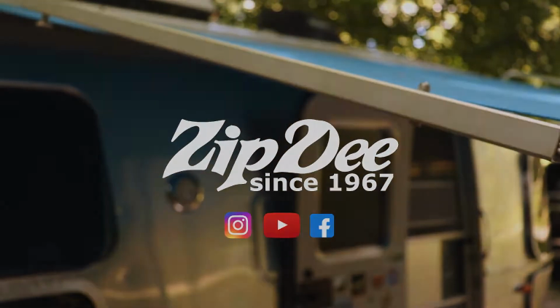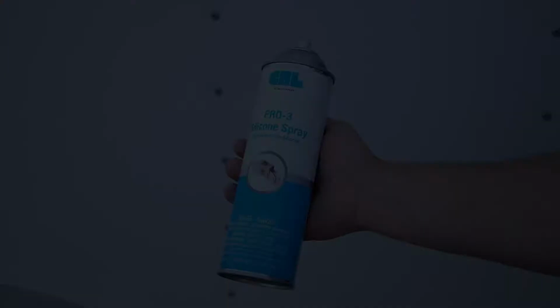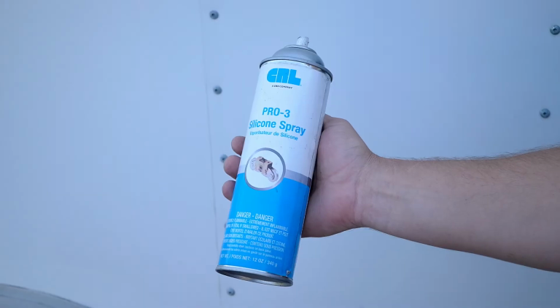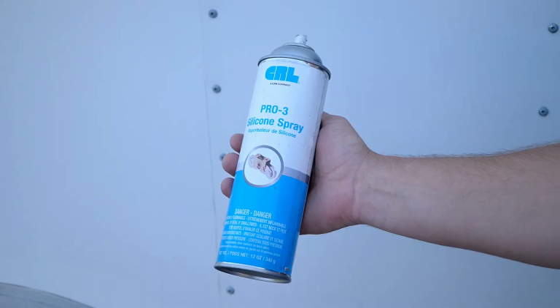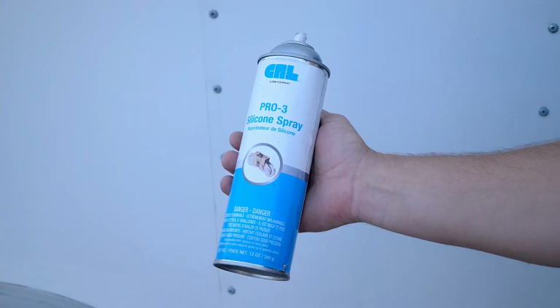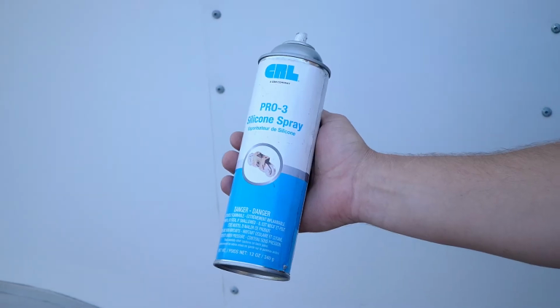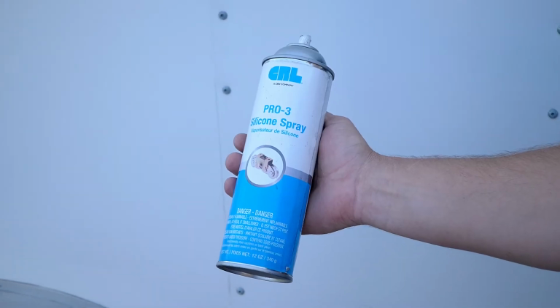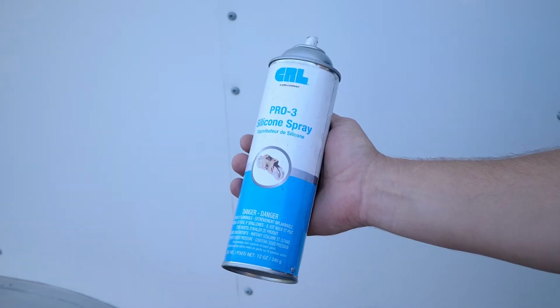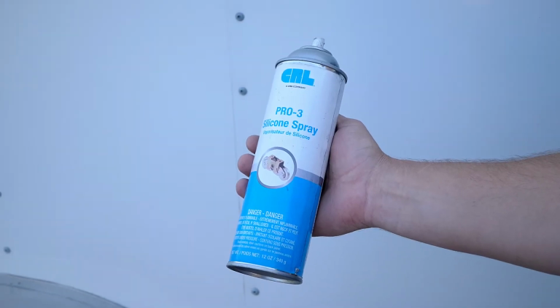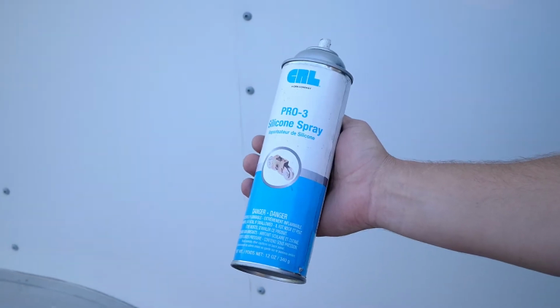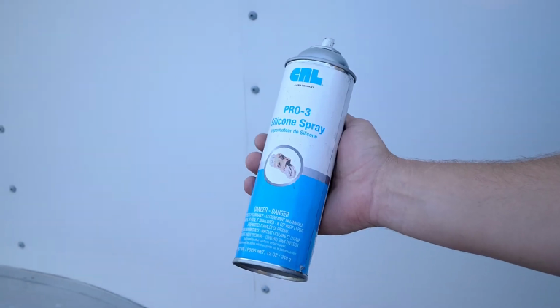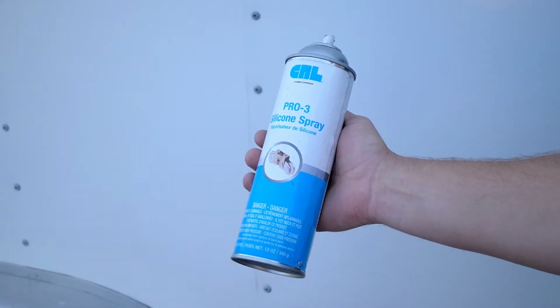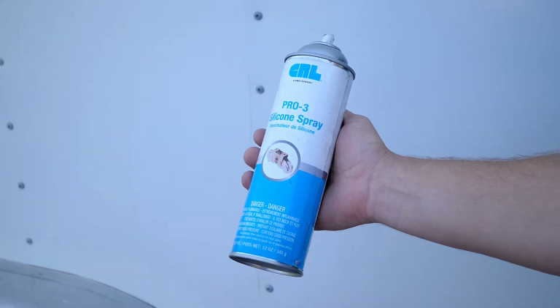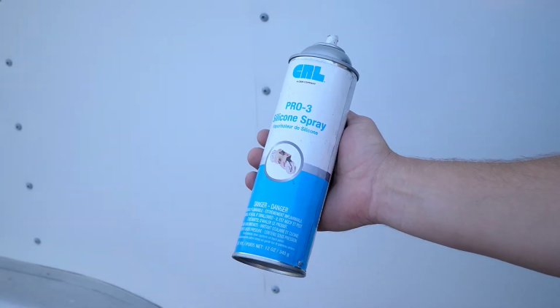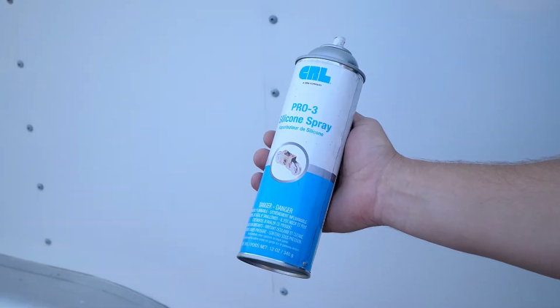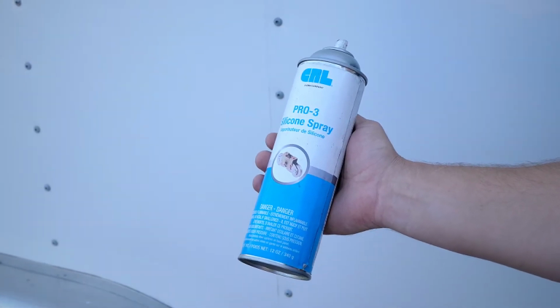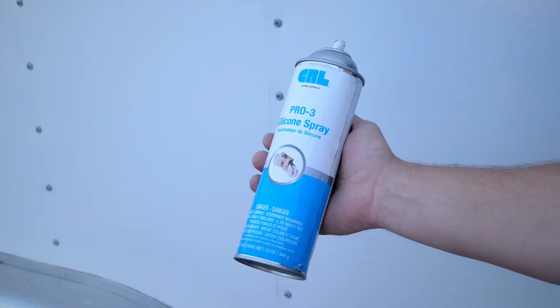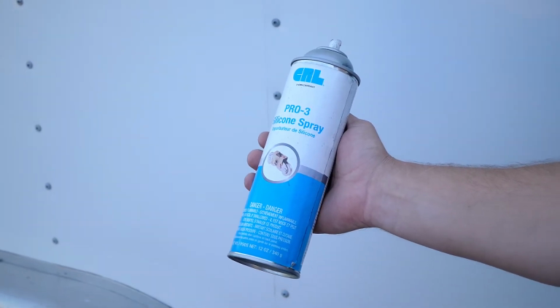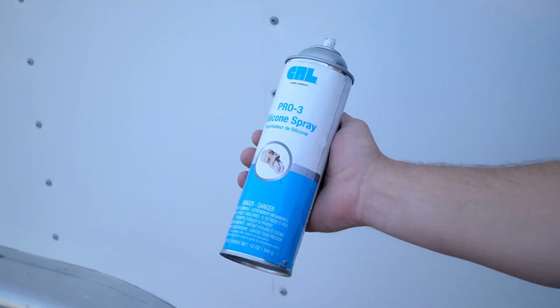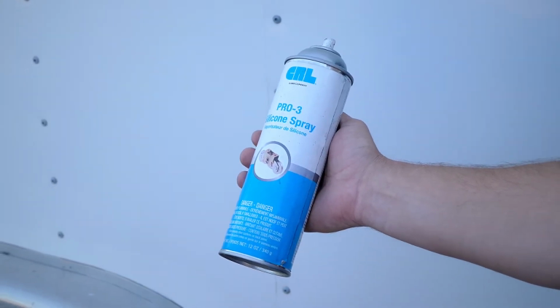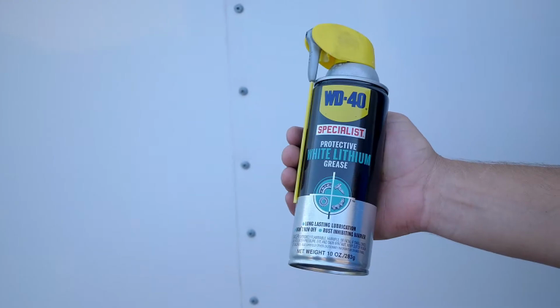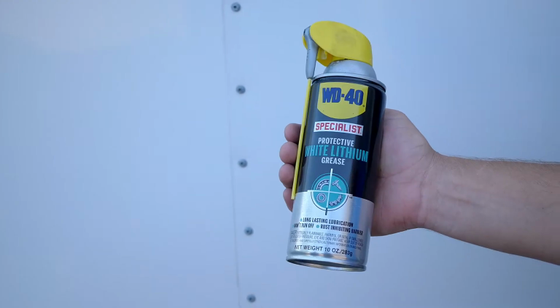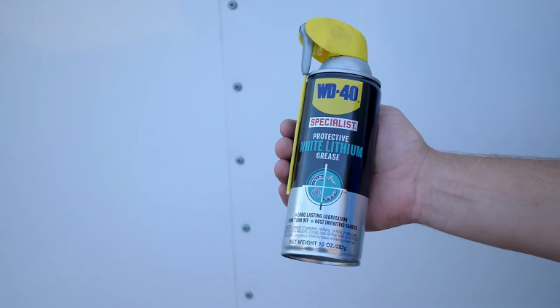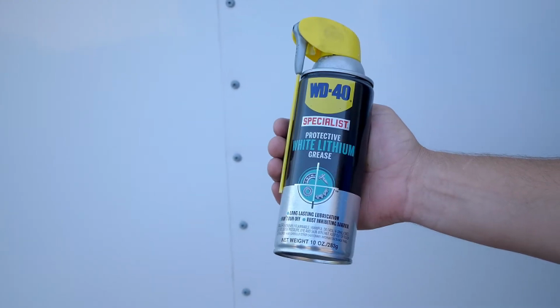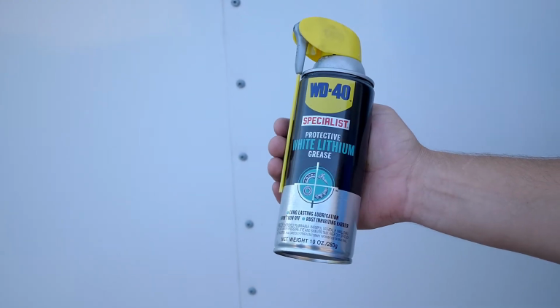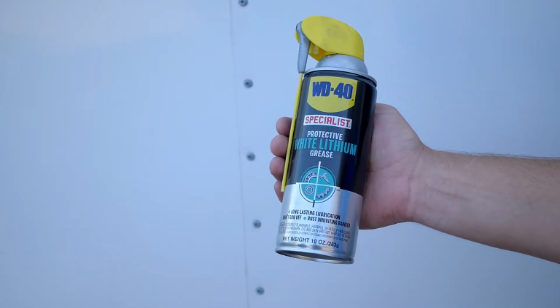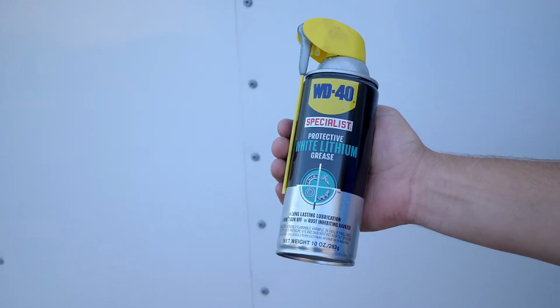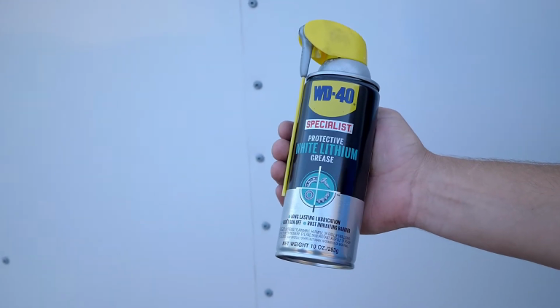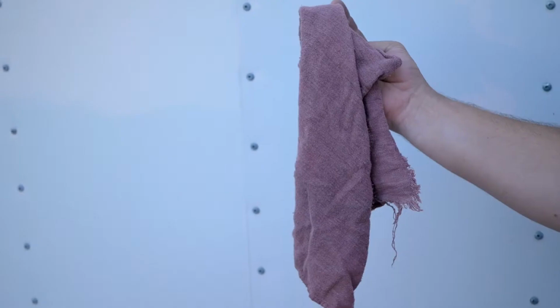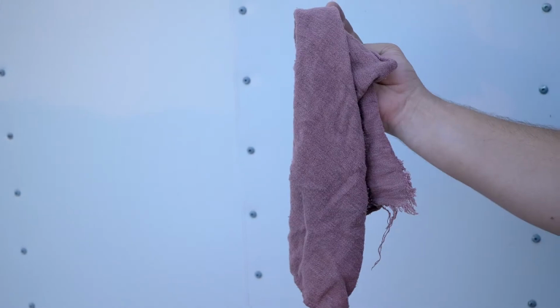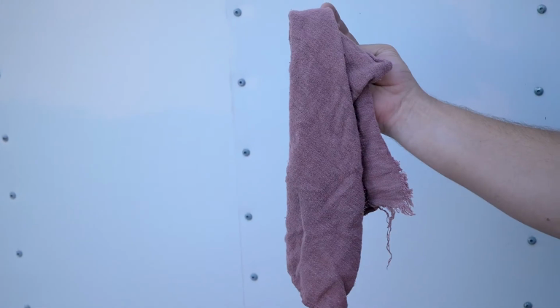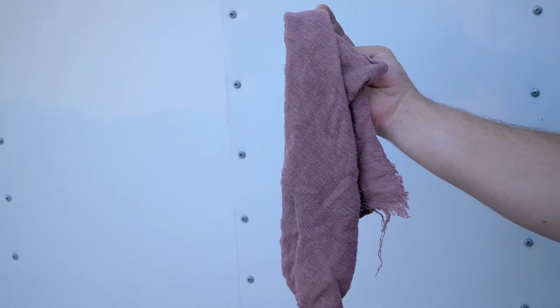What you'll need to lubricate your awning is a can of silicone, a can of white lithium grease, and a rag.